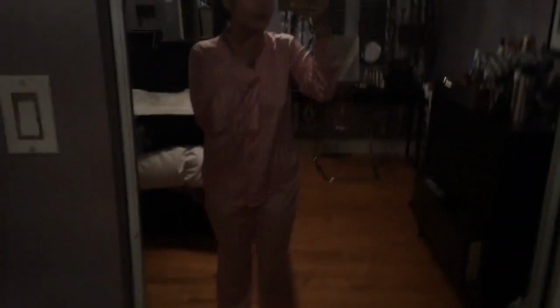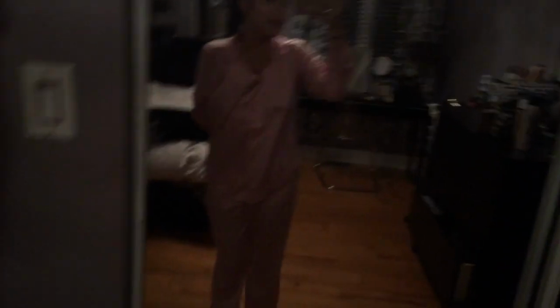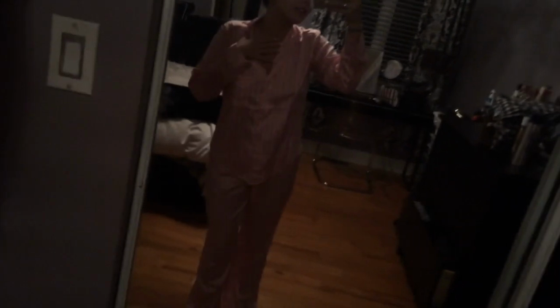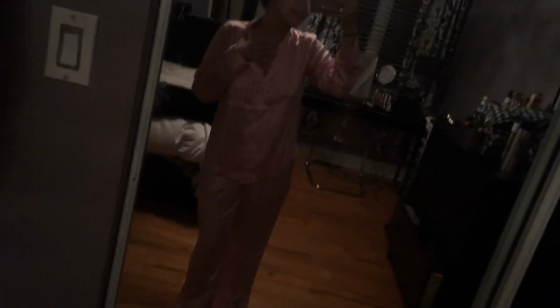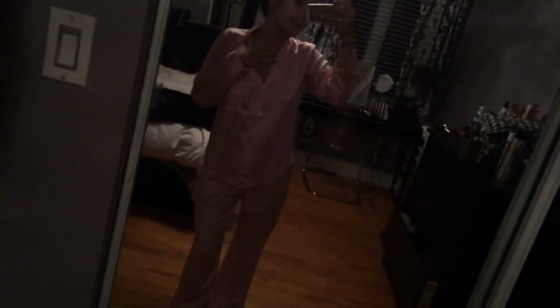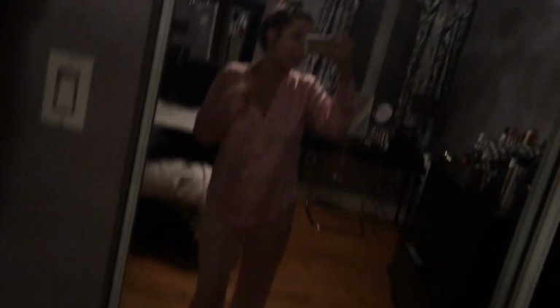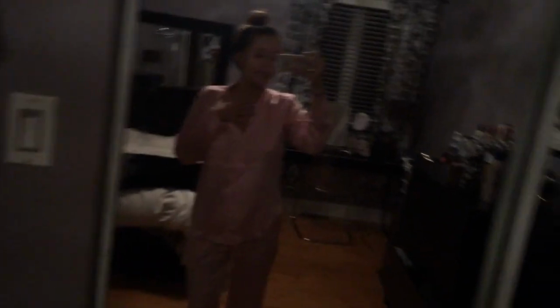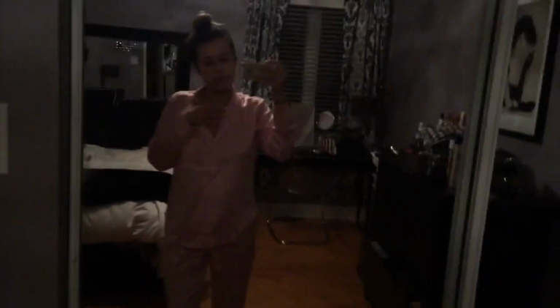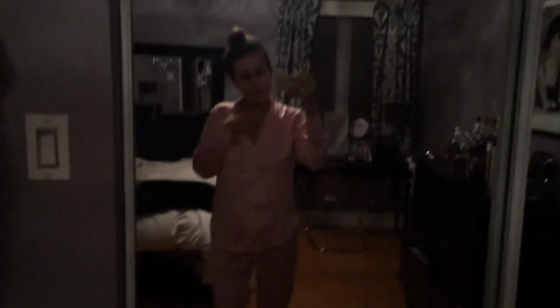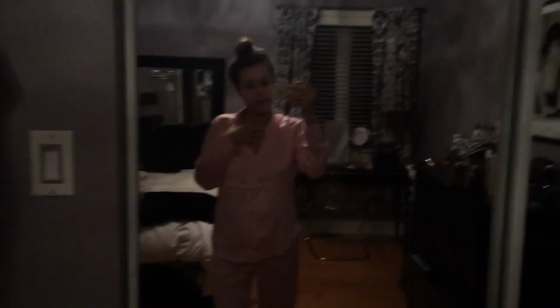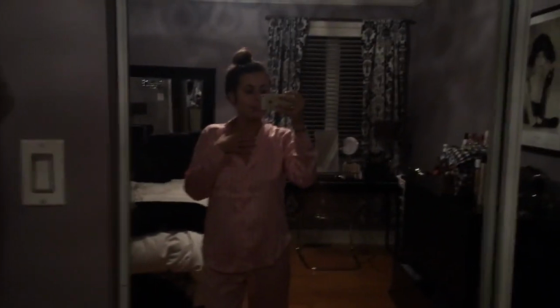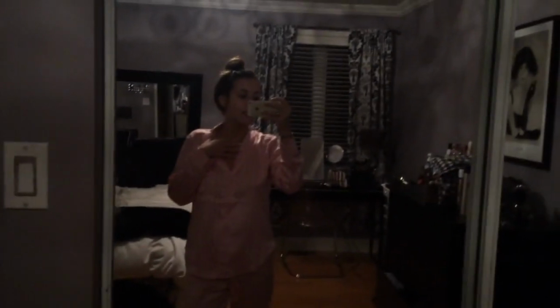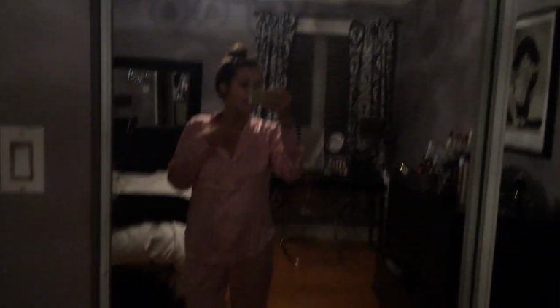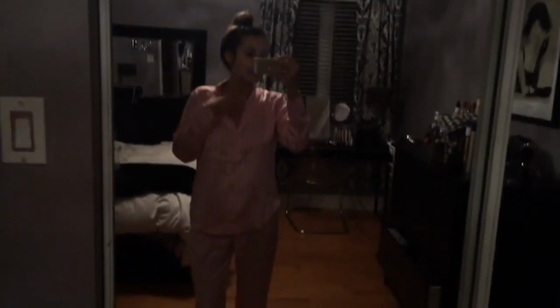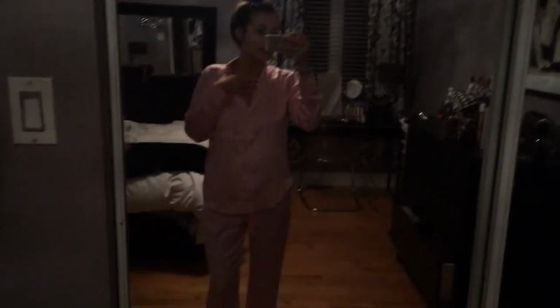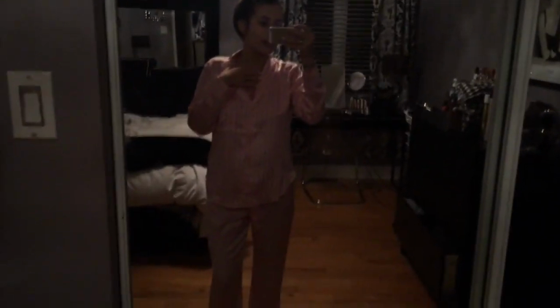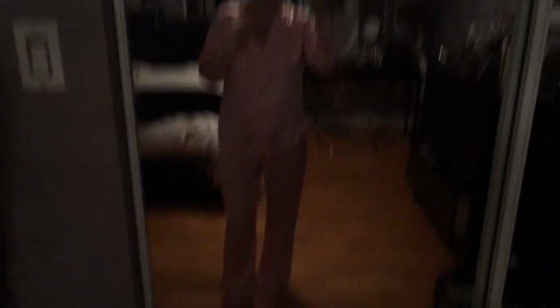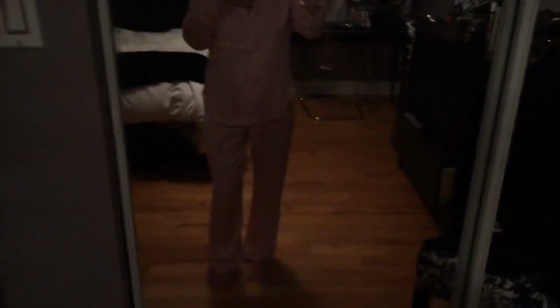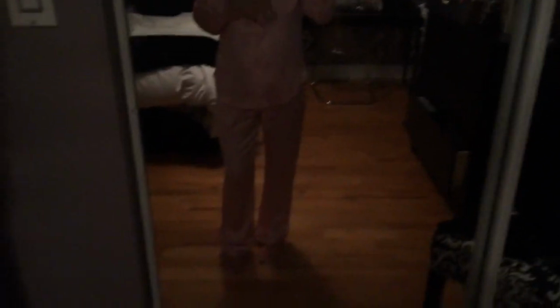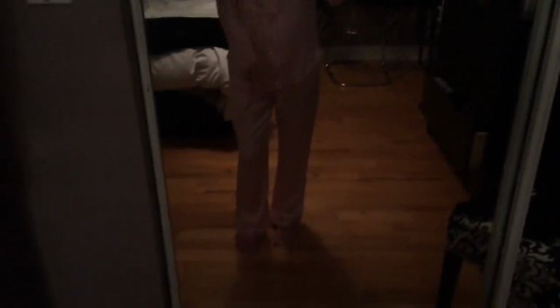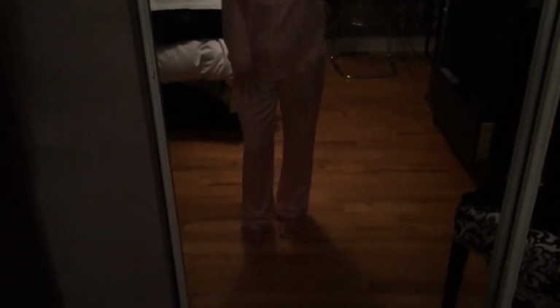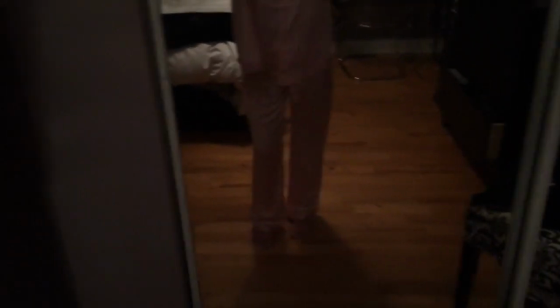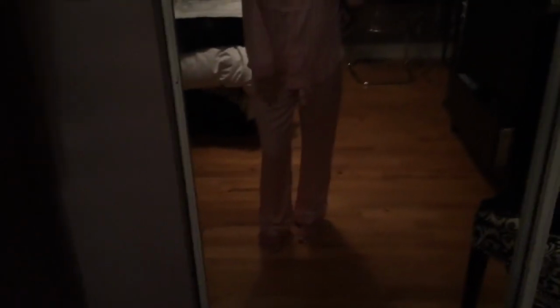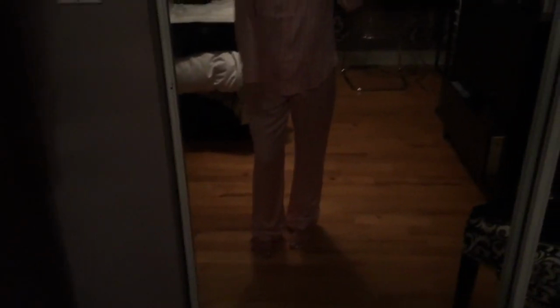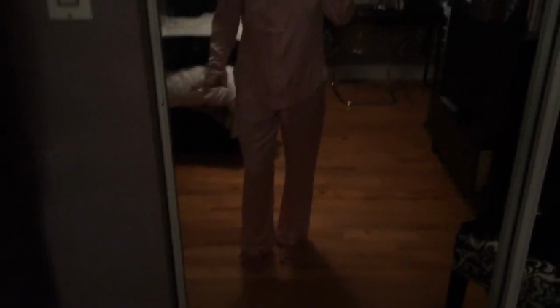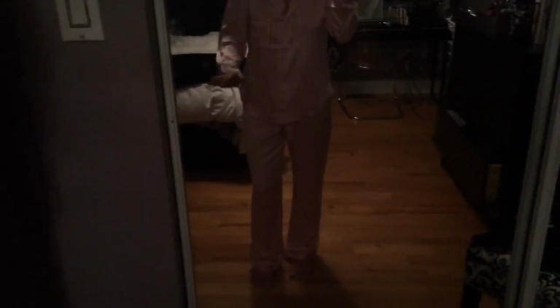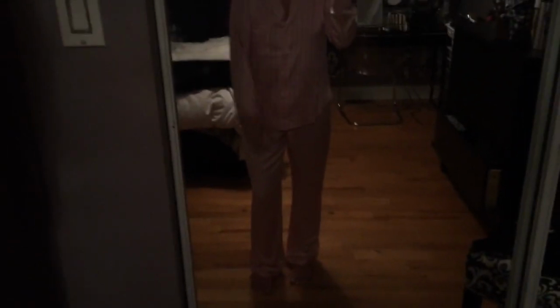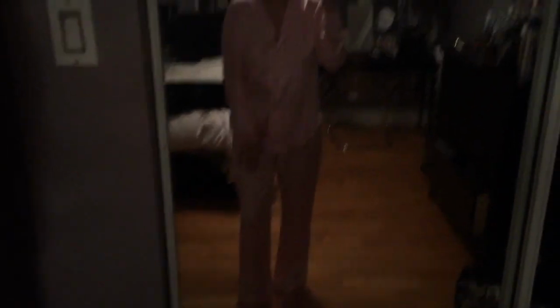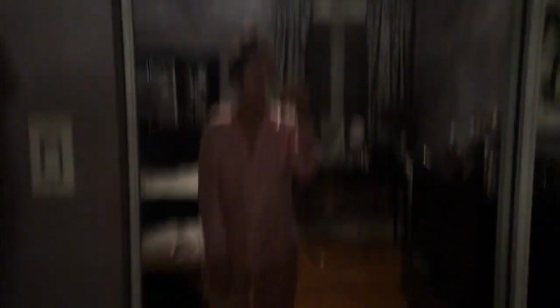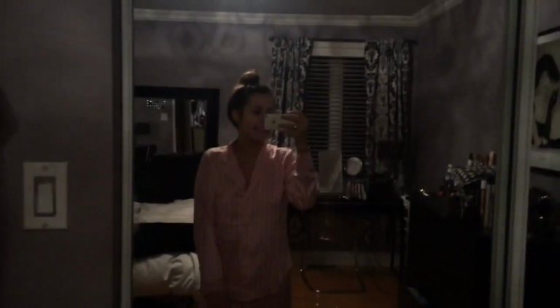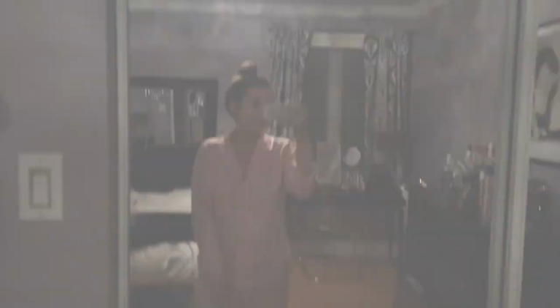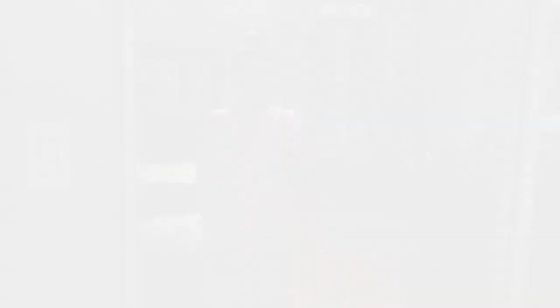So outfit of the night. Good night, guys.